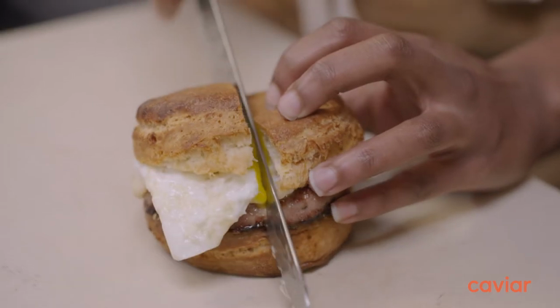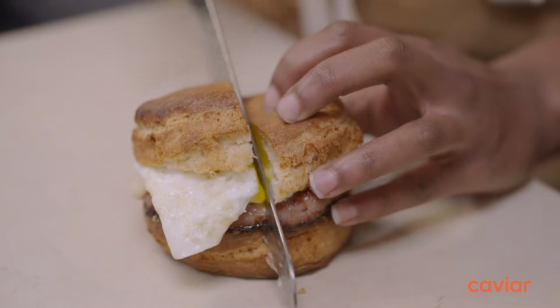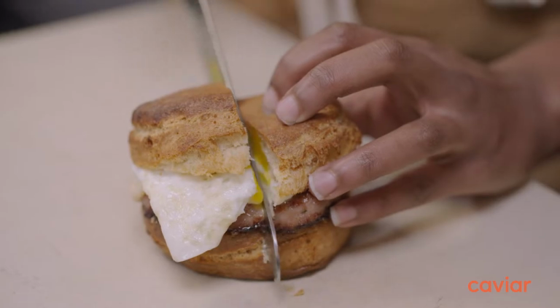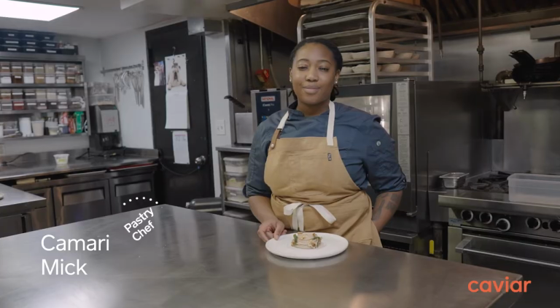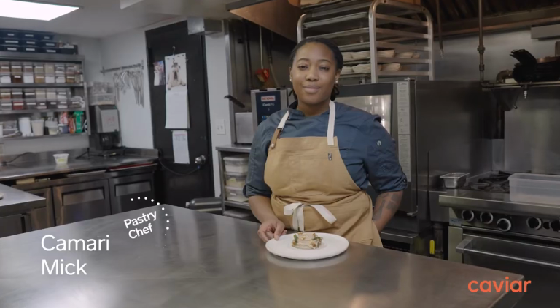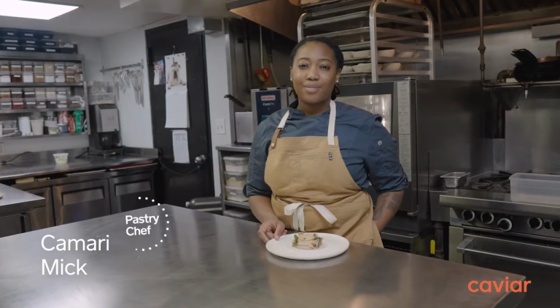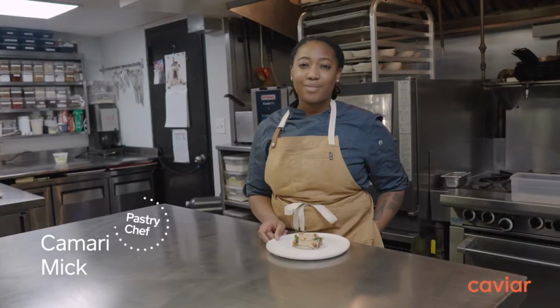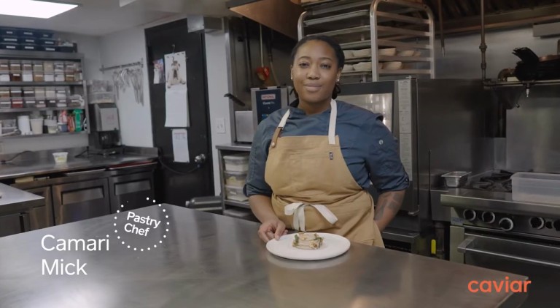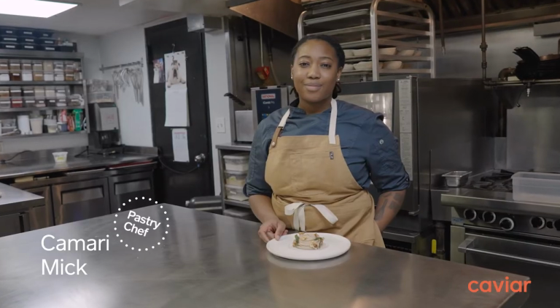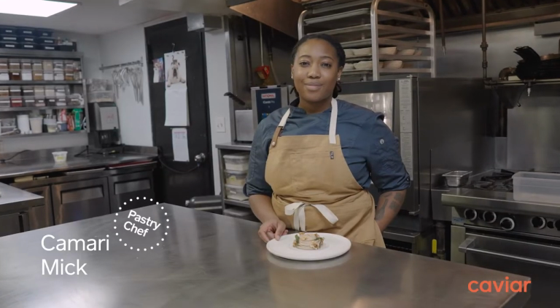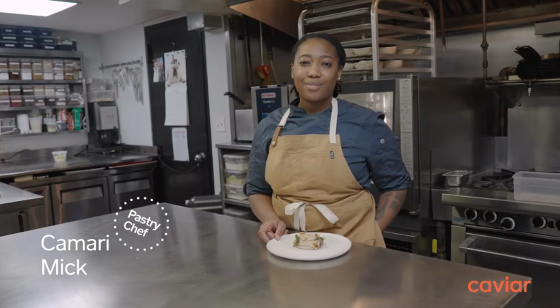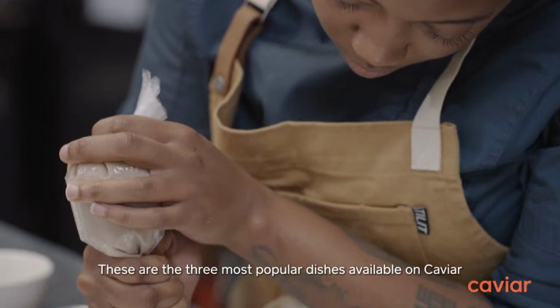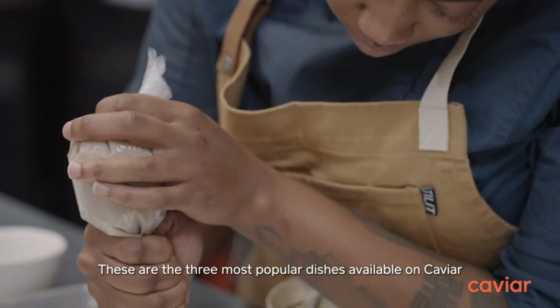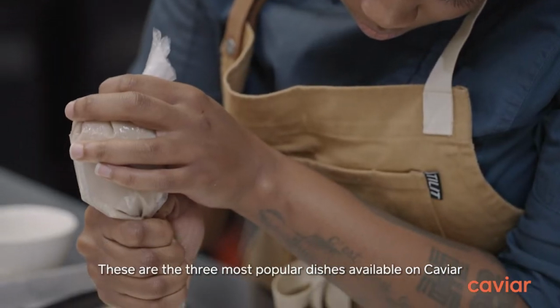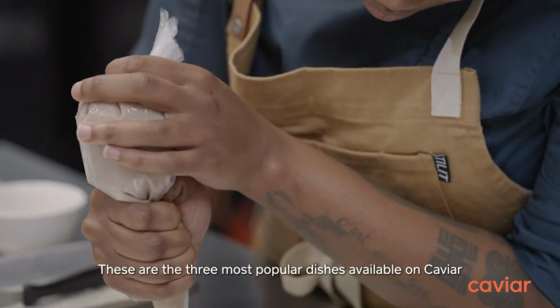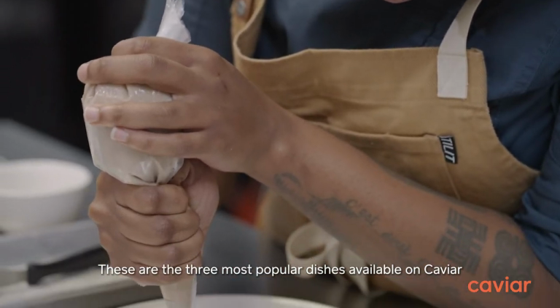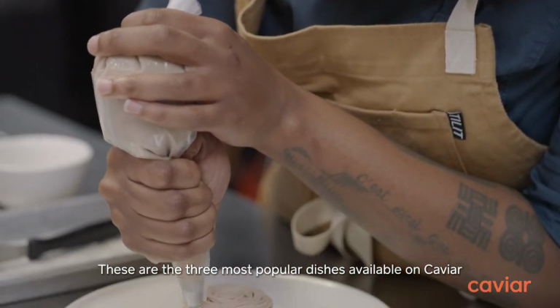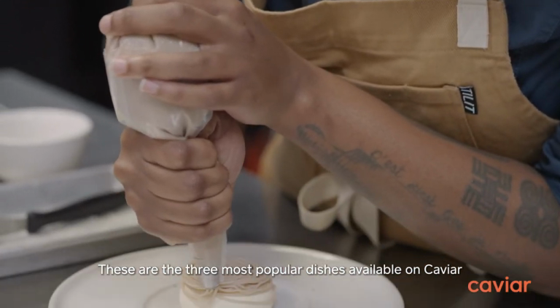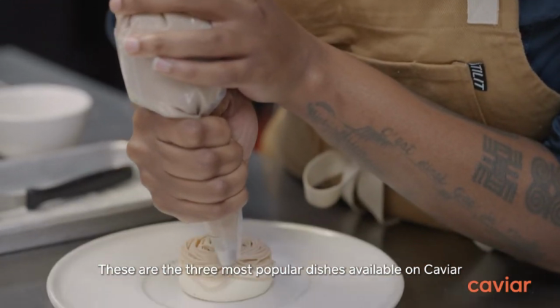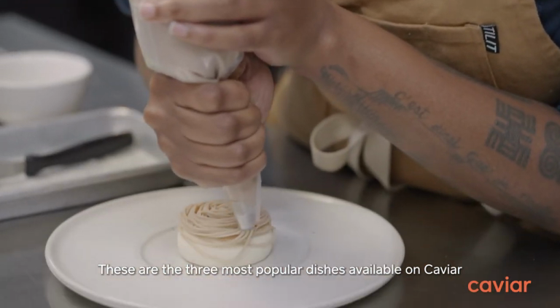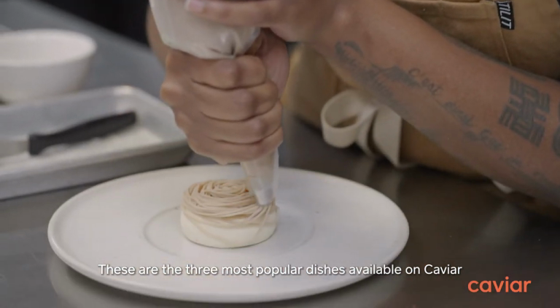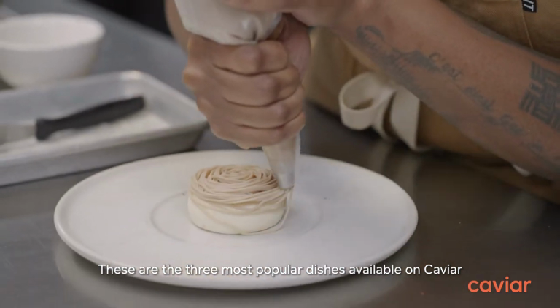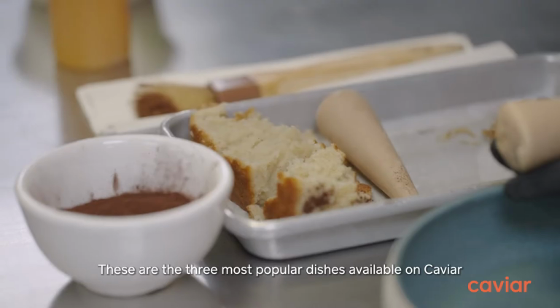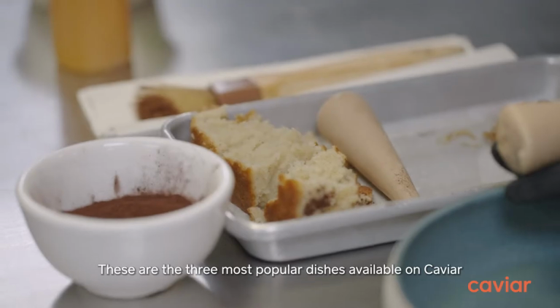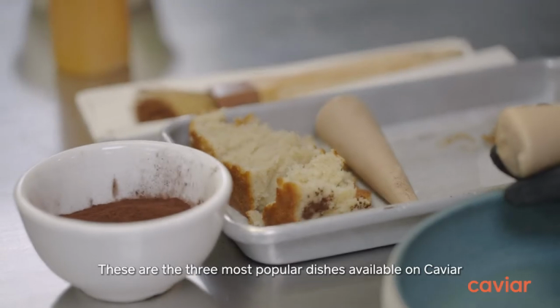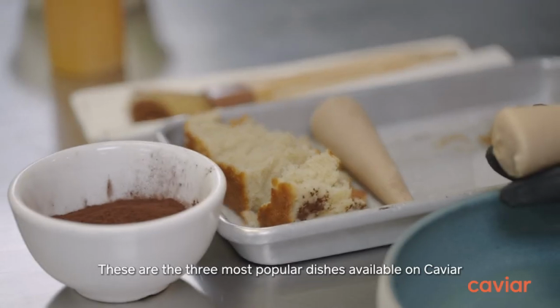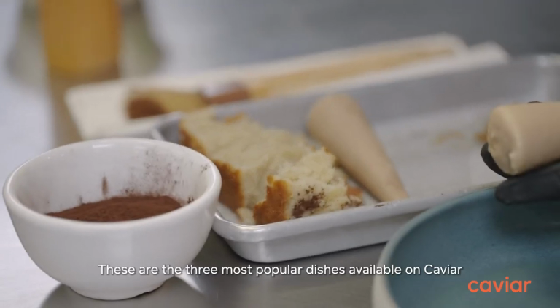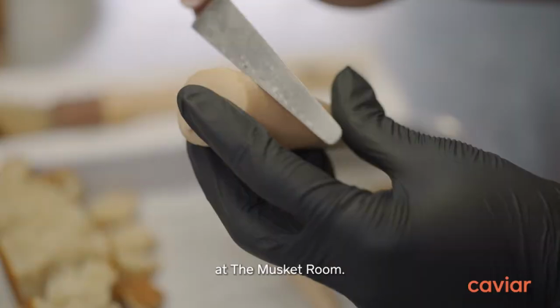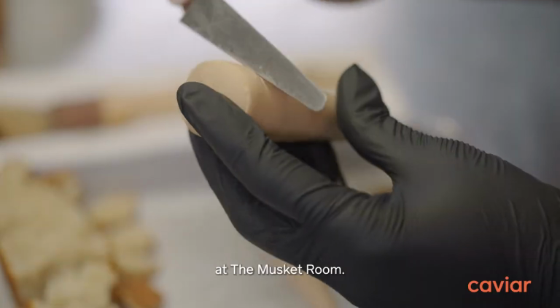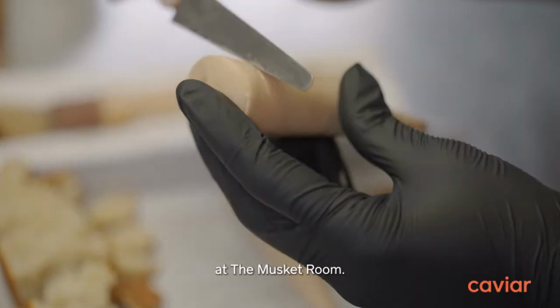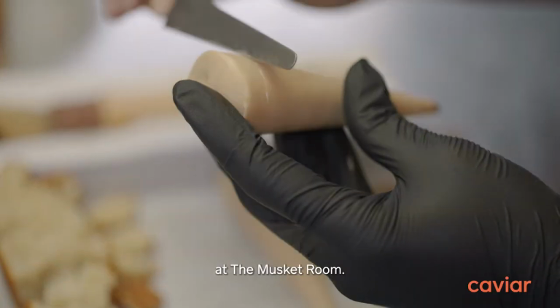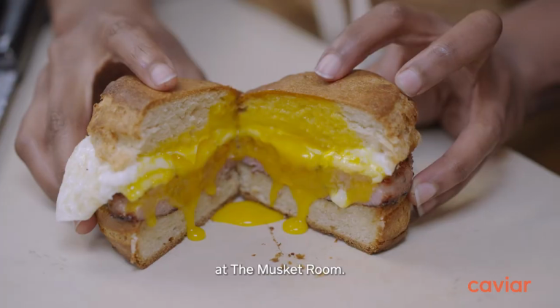I'm pastry chef Kamari Mick. These are the three most popular dishes available on Caviar at the Musky Road.